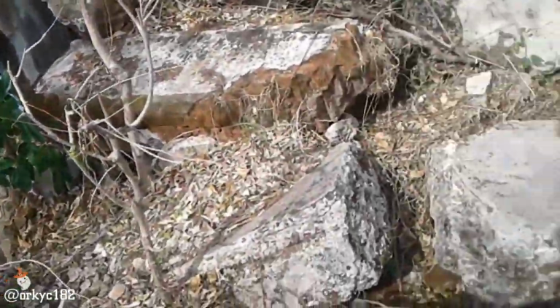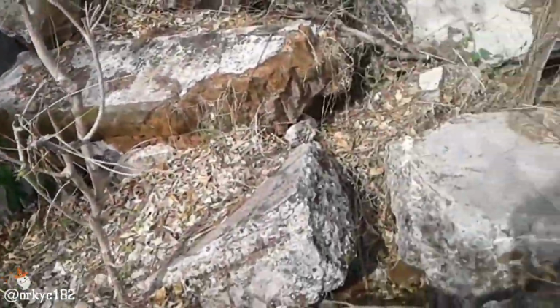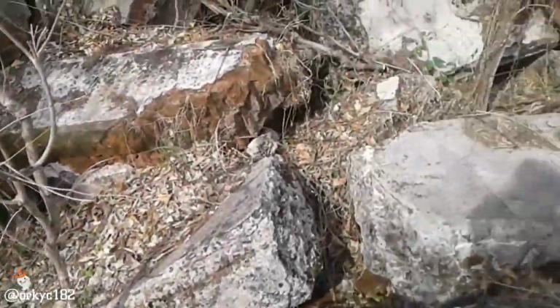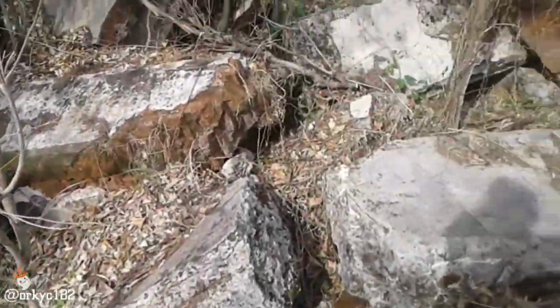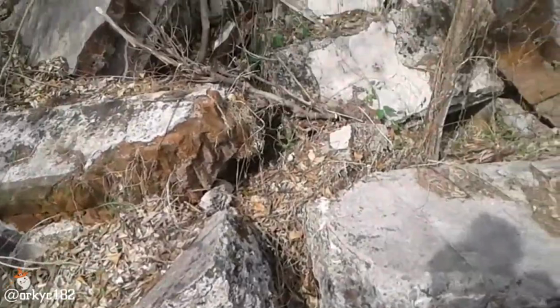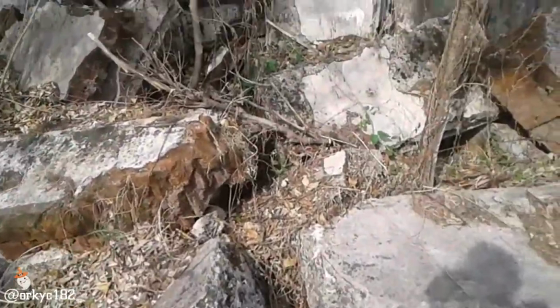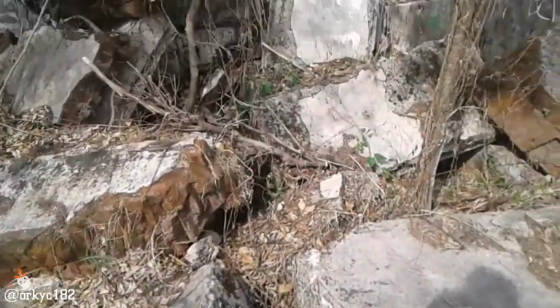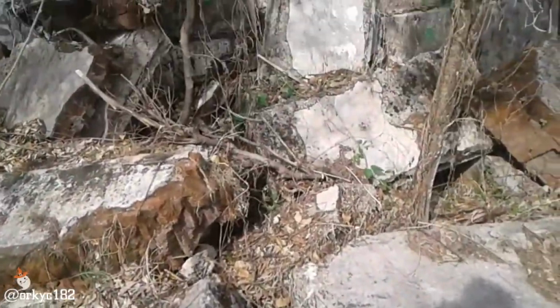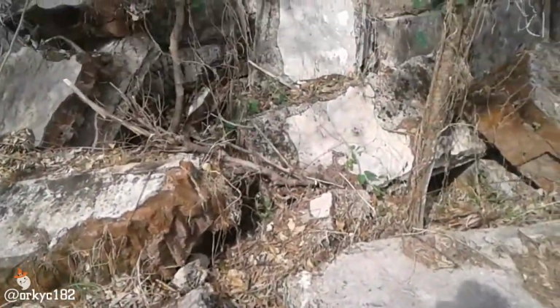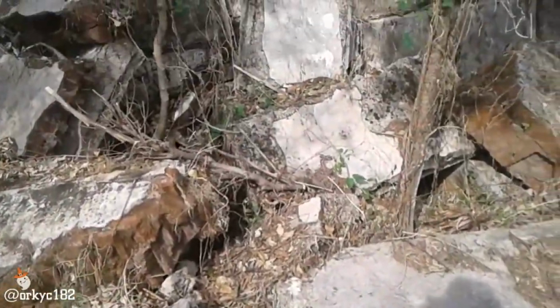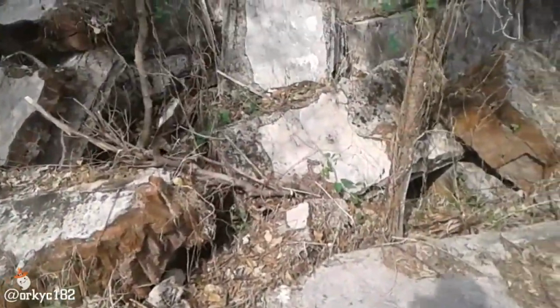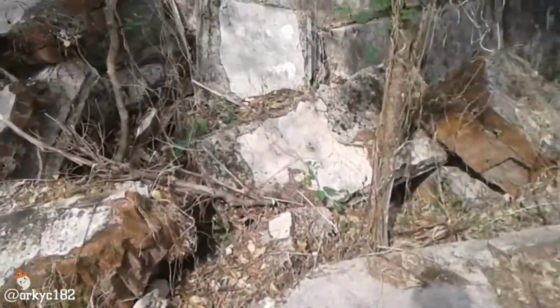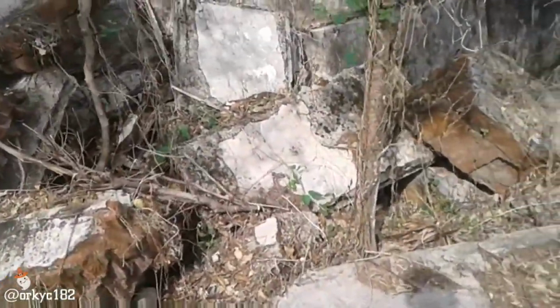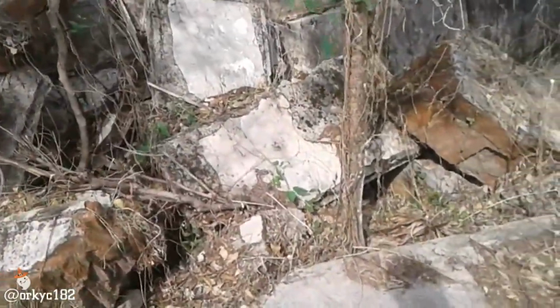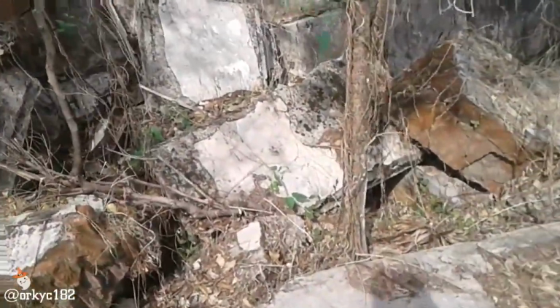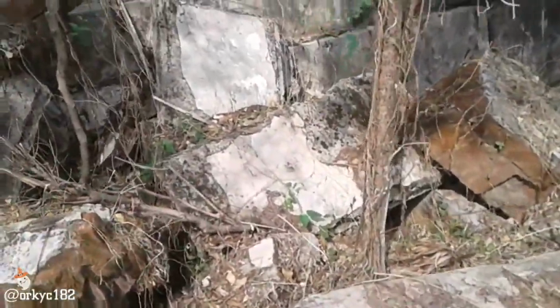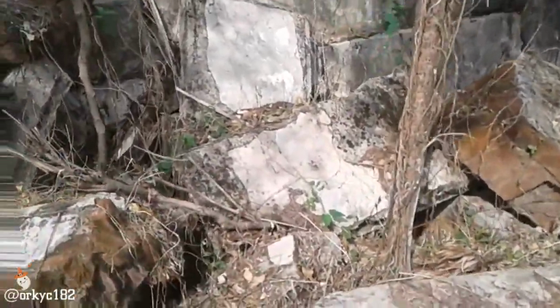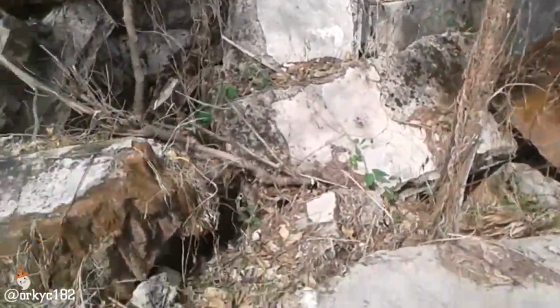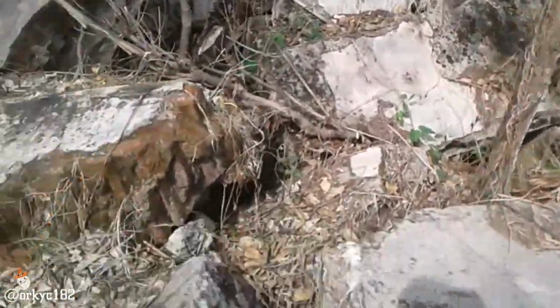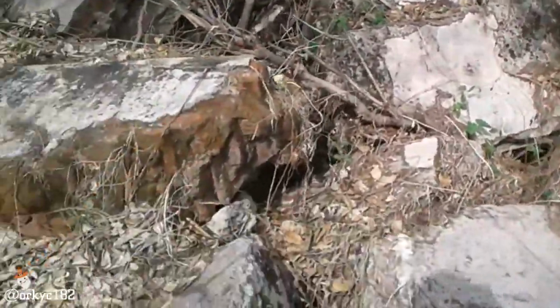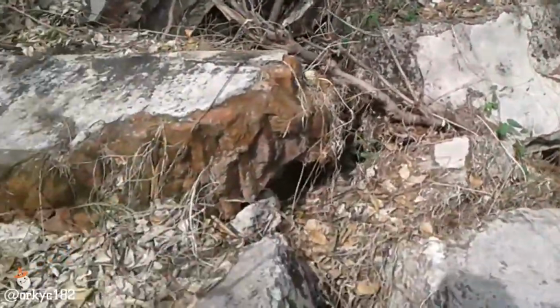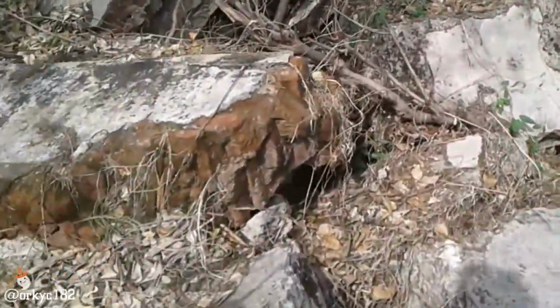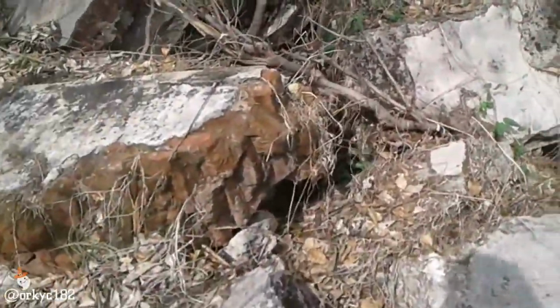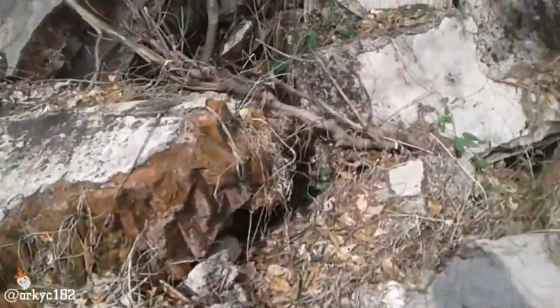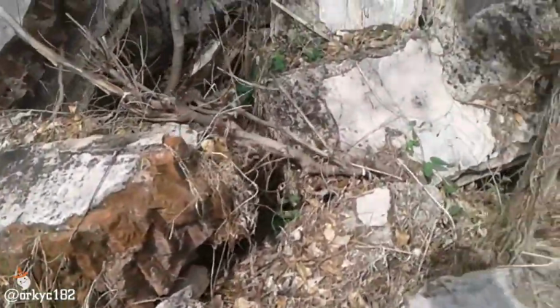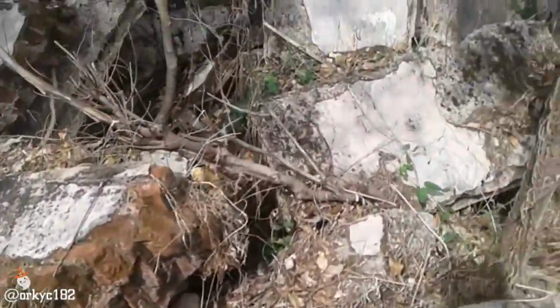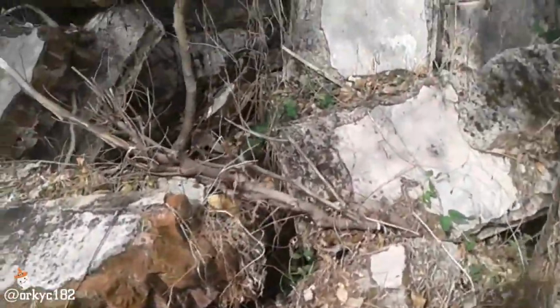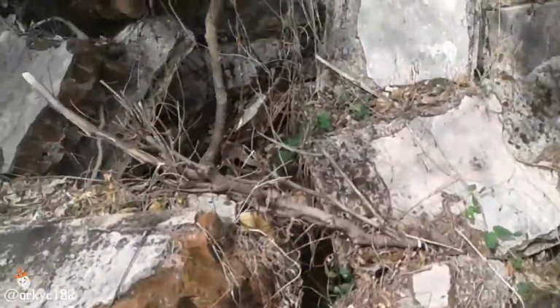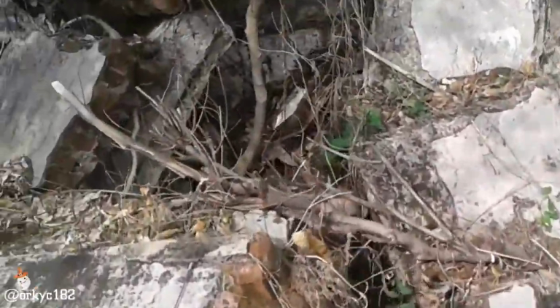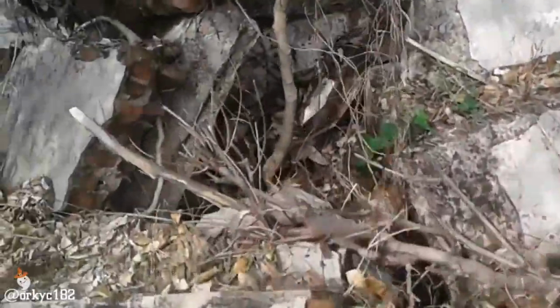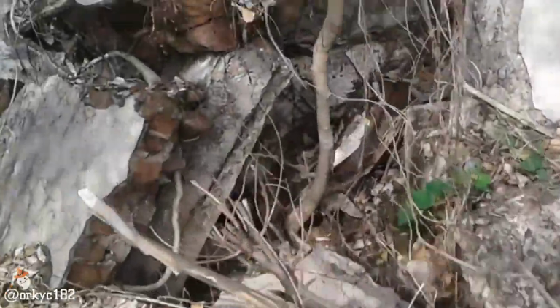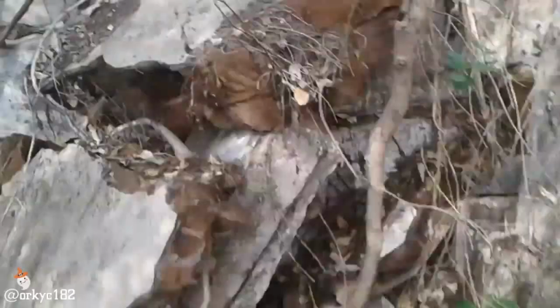Area benteng Belanda yang ada di Gresik. Udah pada roboh nih. Sayang banget ya. Ini bangunan khas Belanda loh.